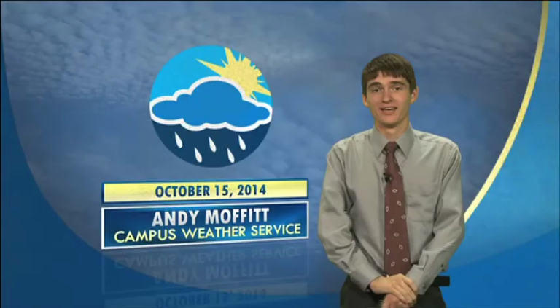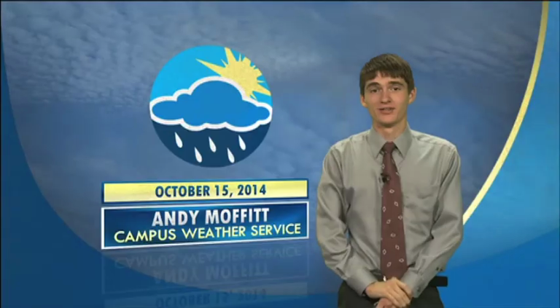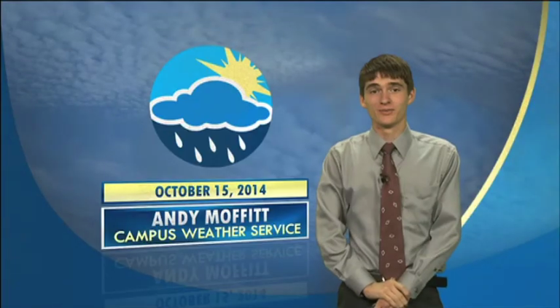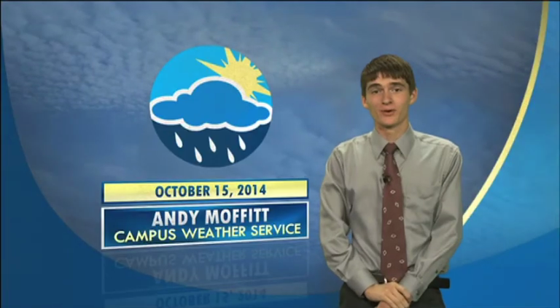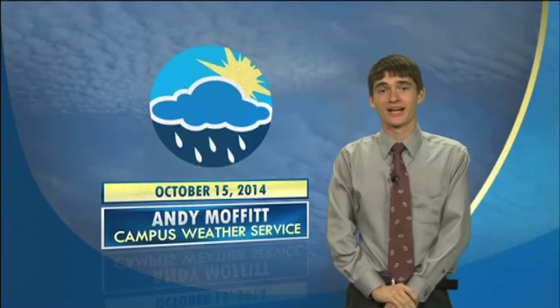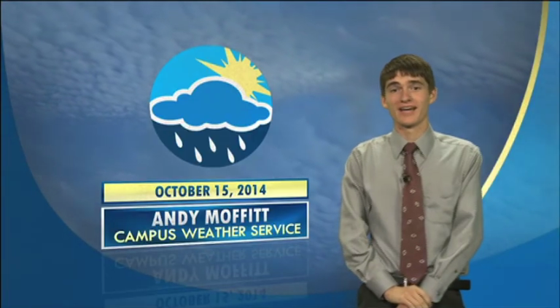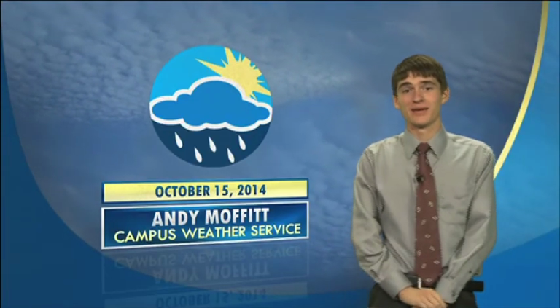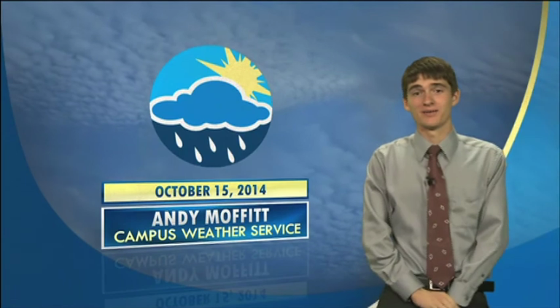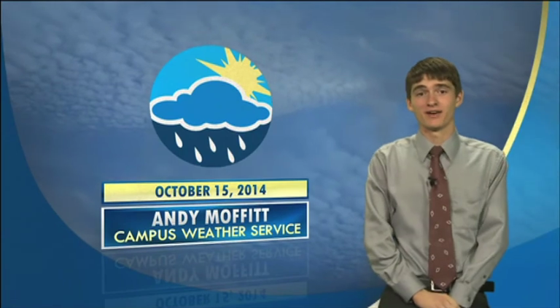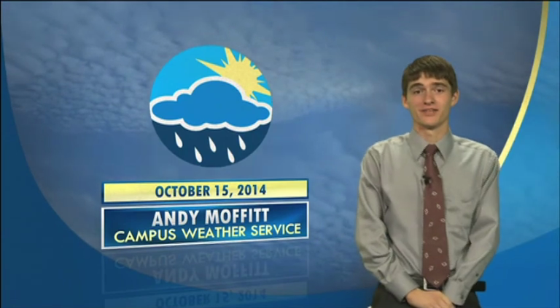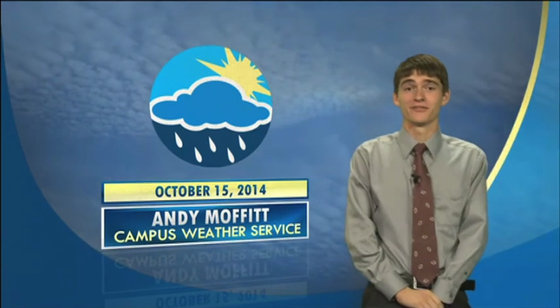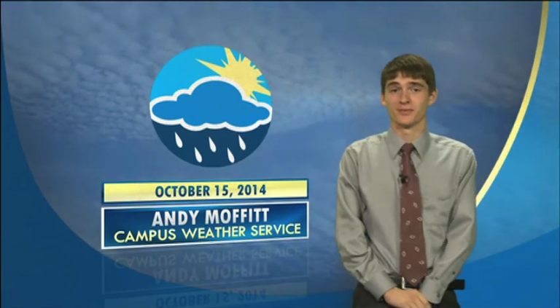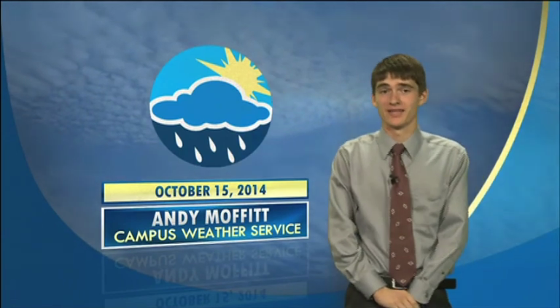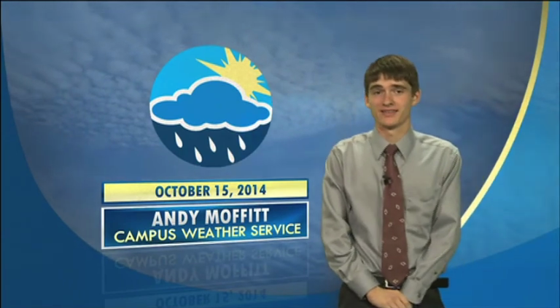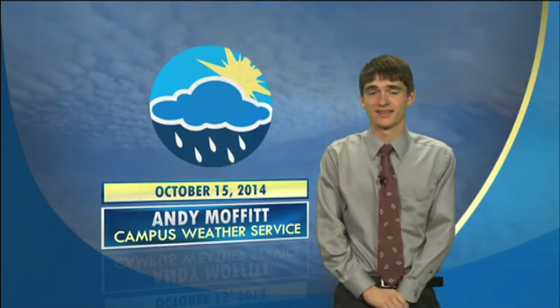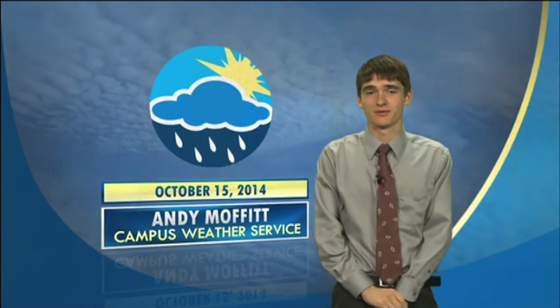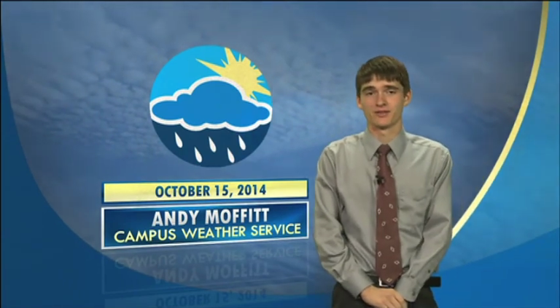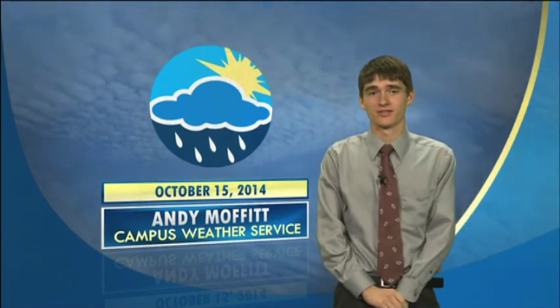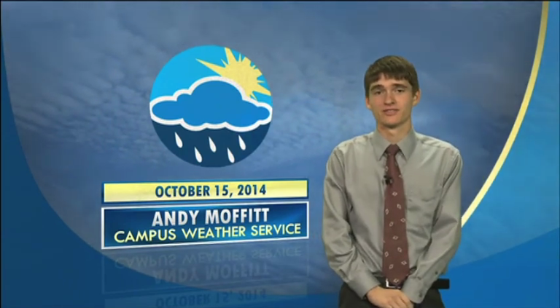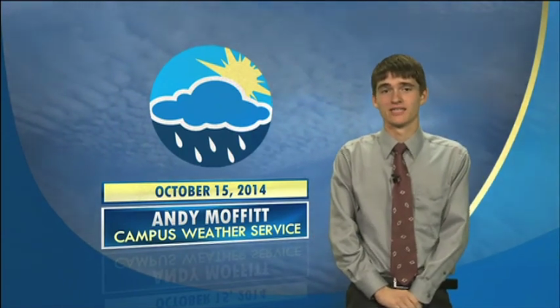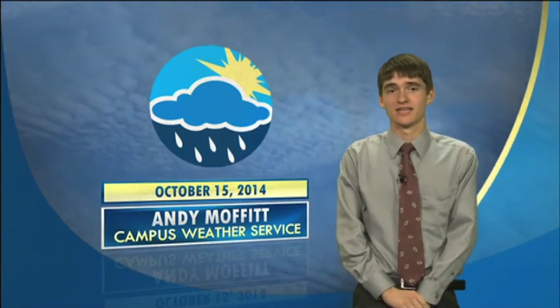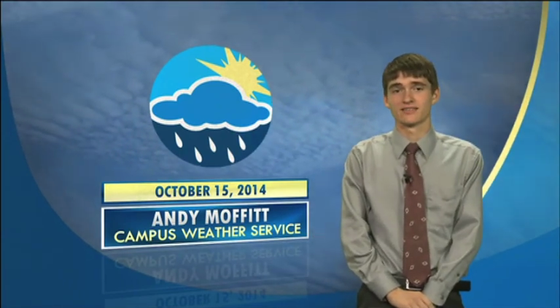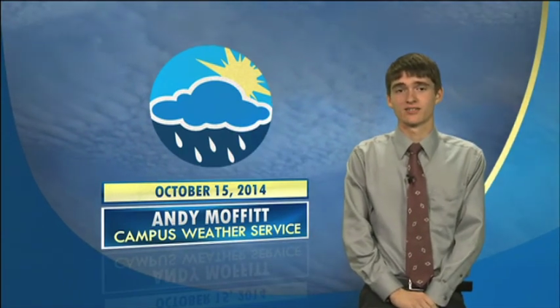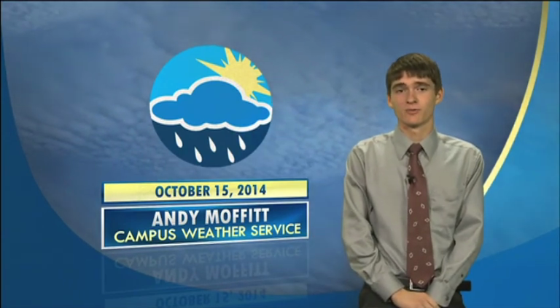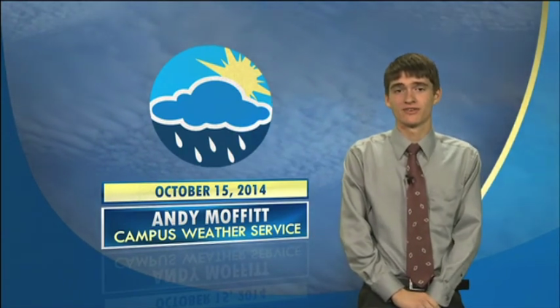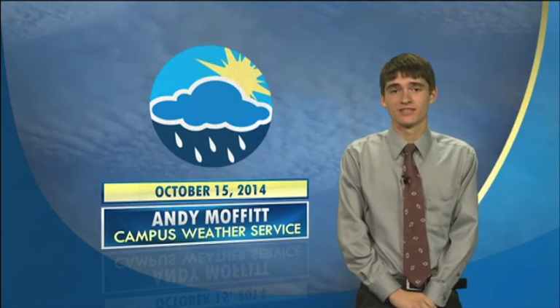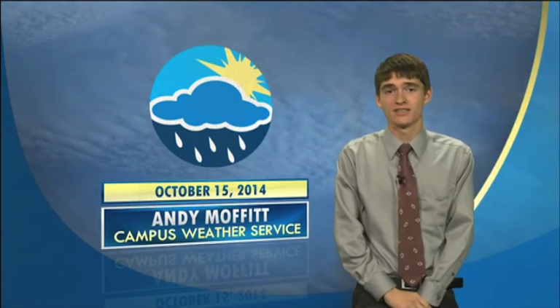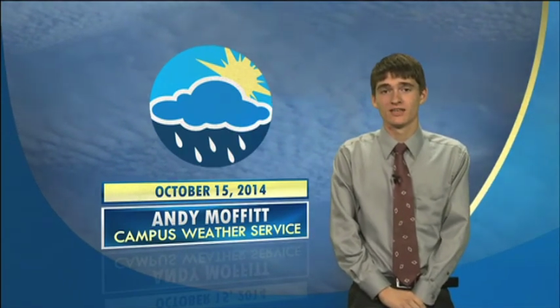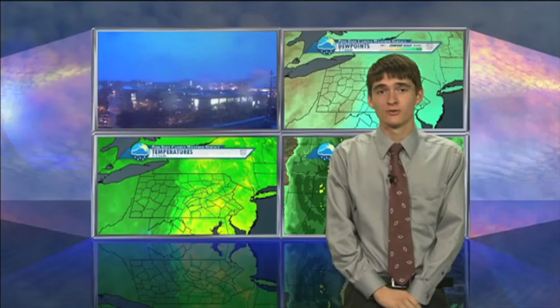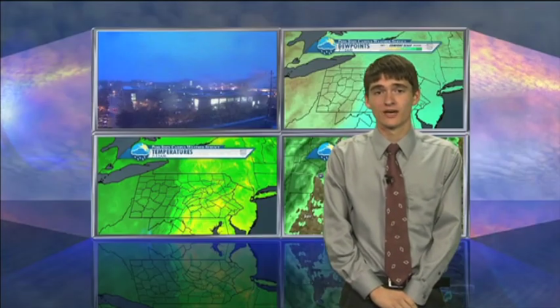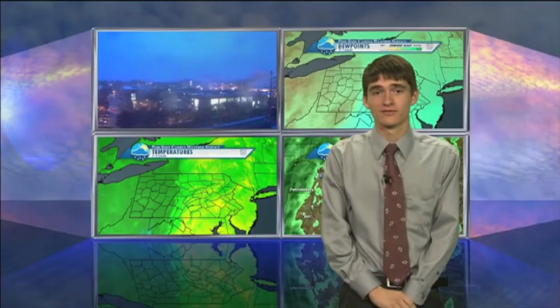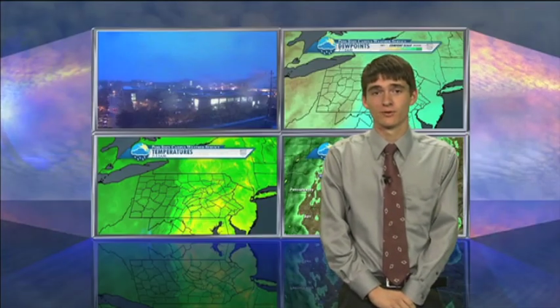Good morning. I am Andy Moffitt here for your Penn State Campus Weather Service. Today is October 15th, 2014.